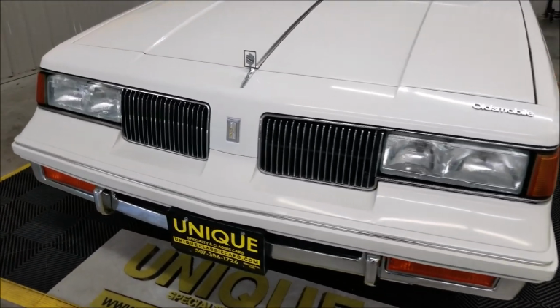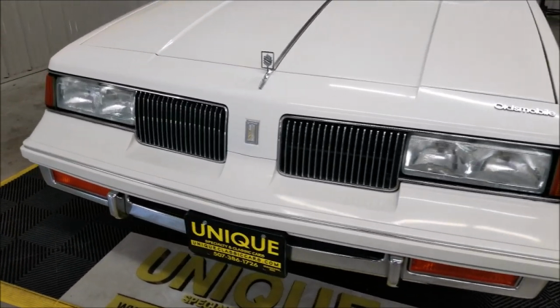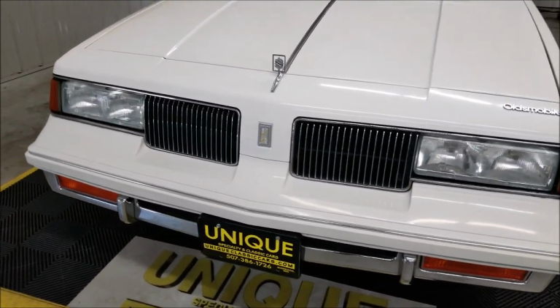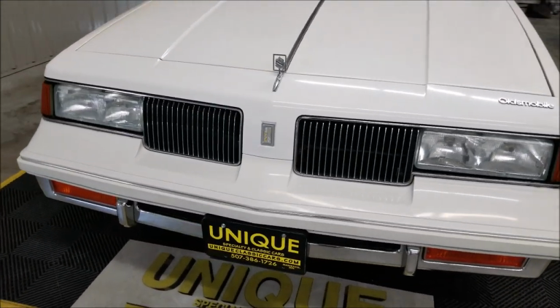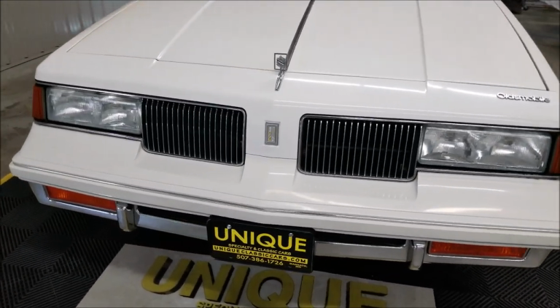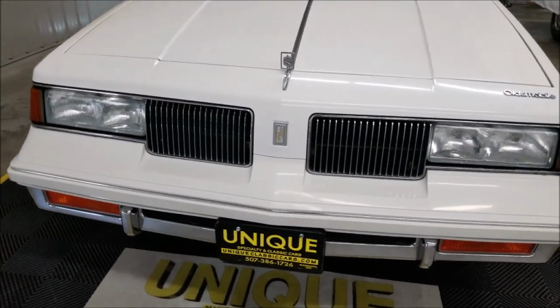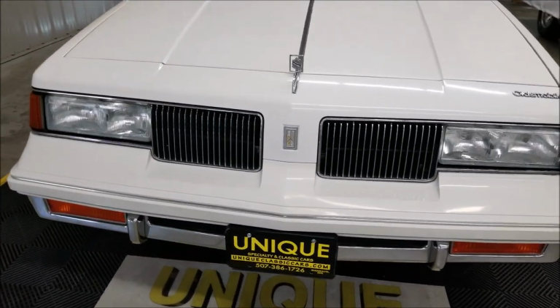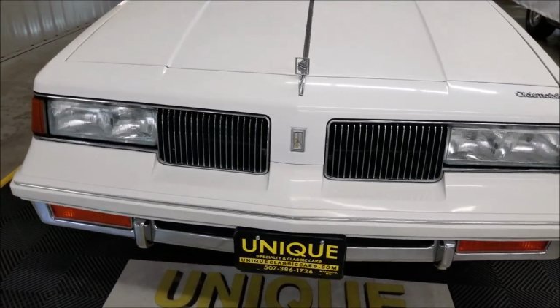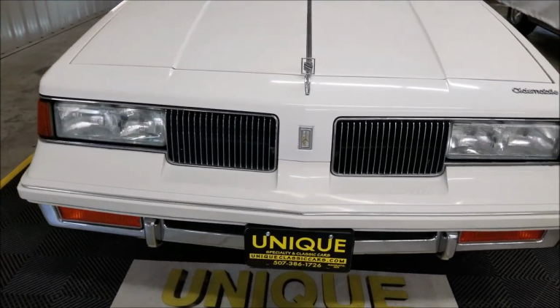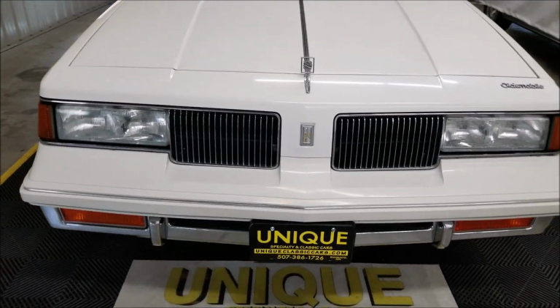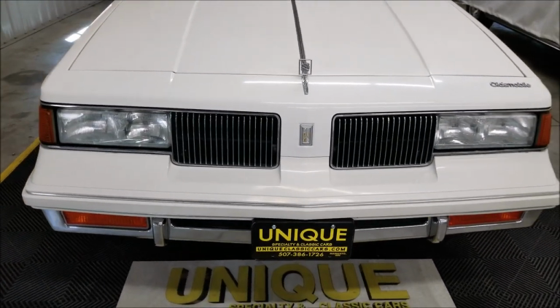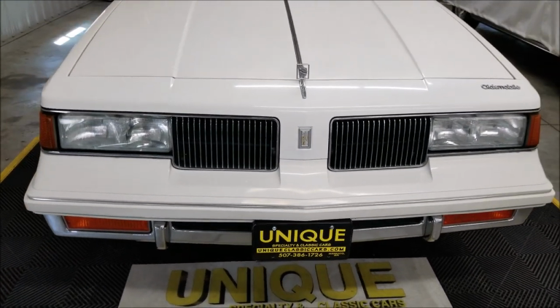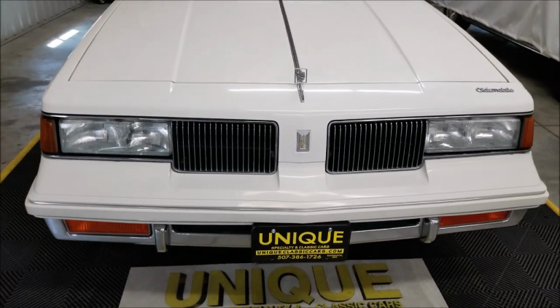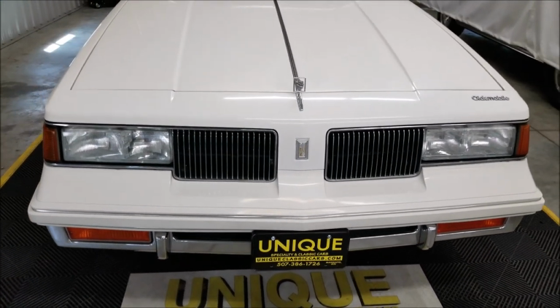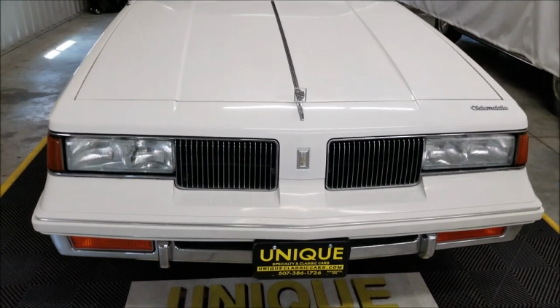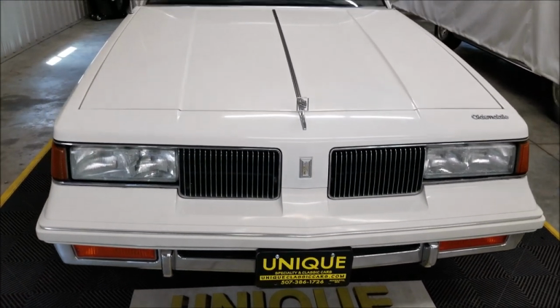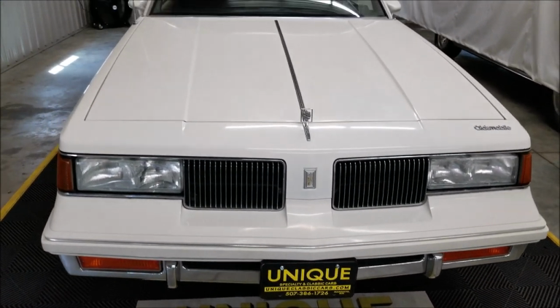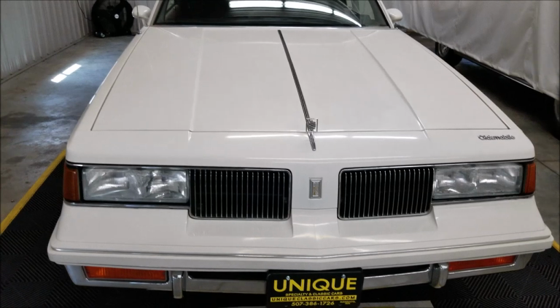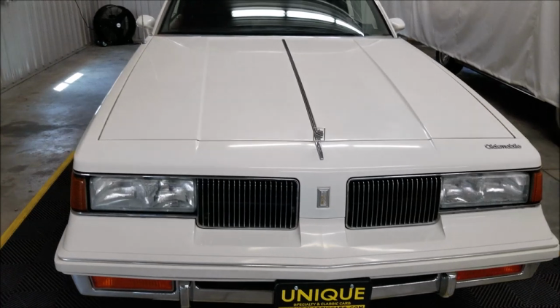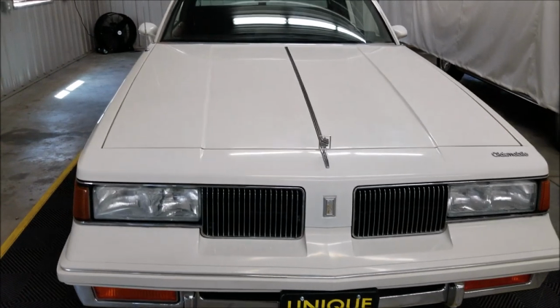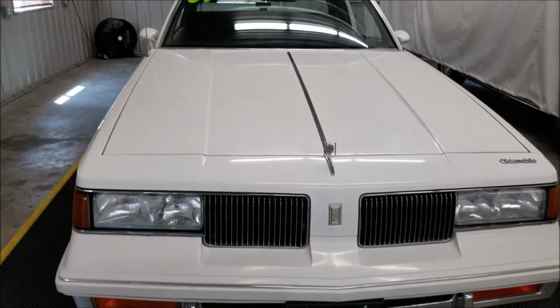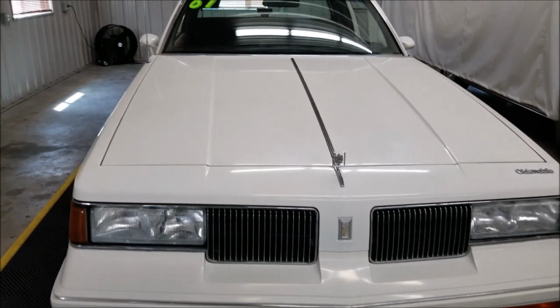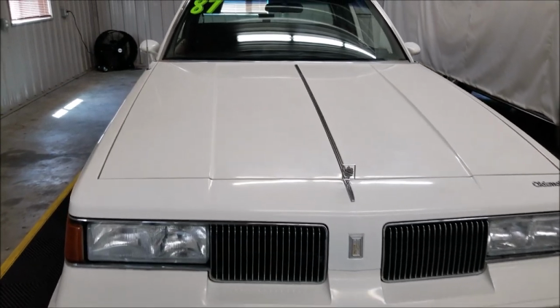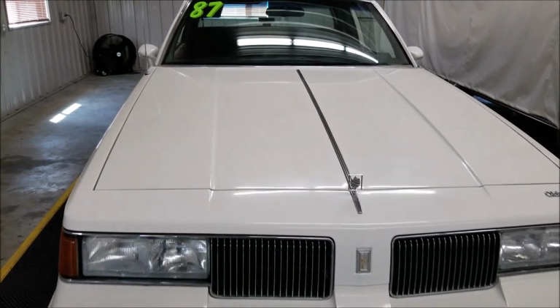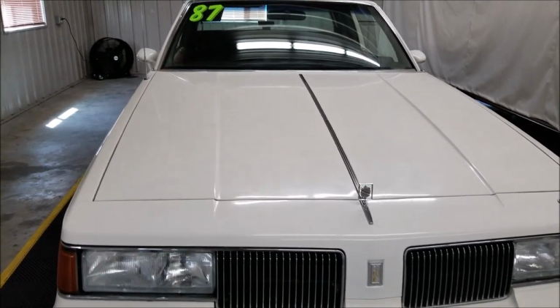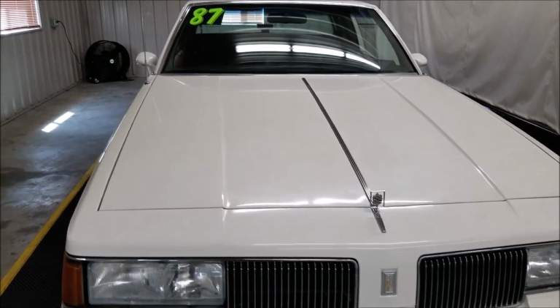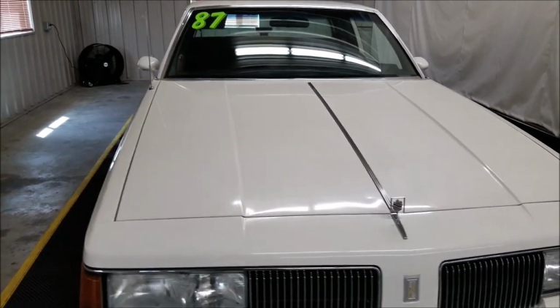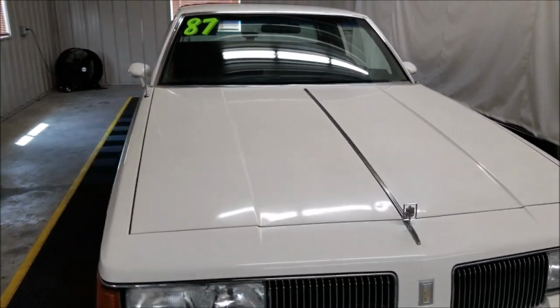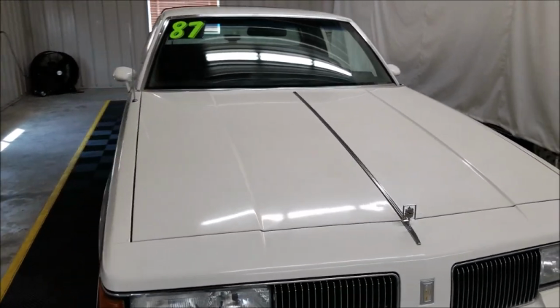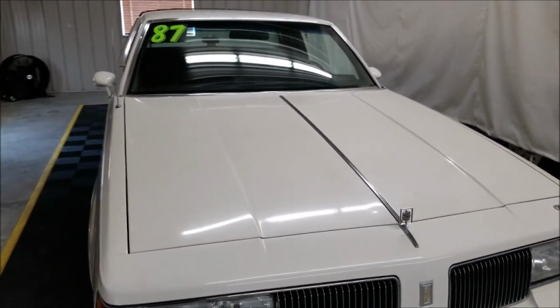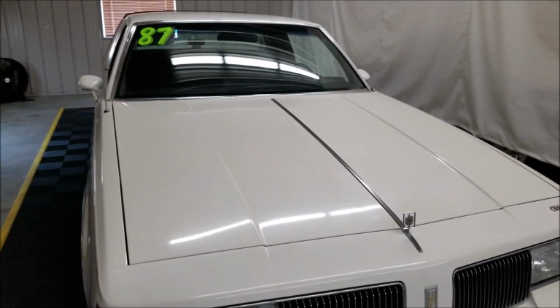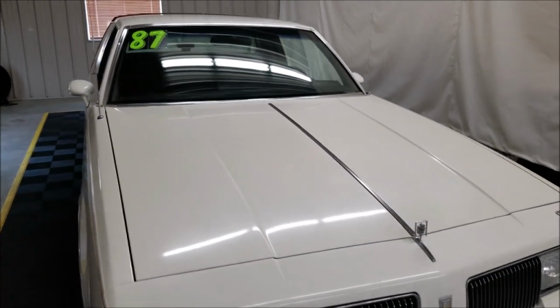The 3.8 liter is underneath the hood. It has power steering, power brakes, and air conditioning — and it does blow cold.